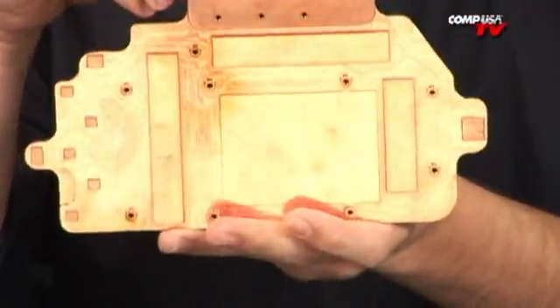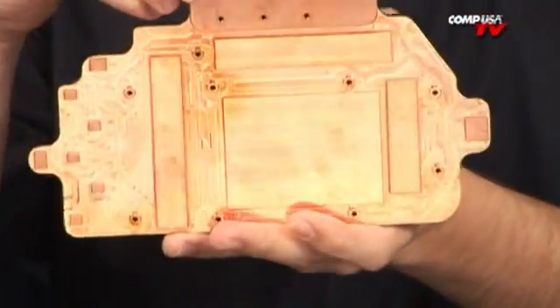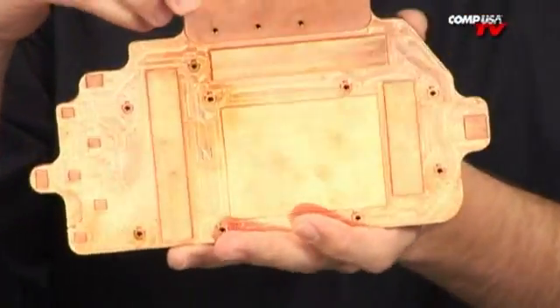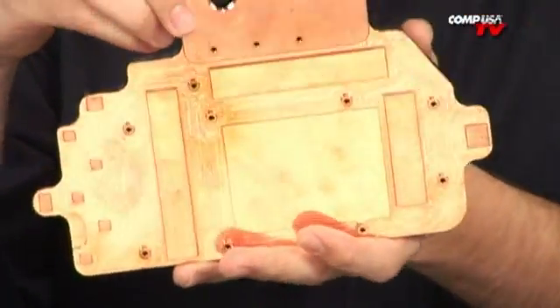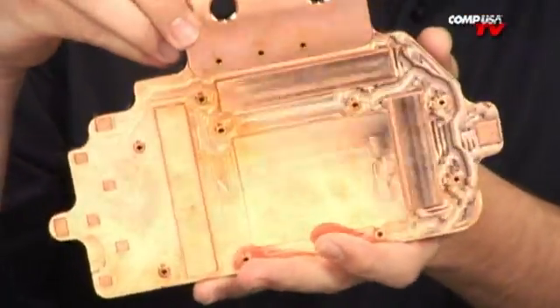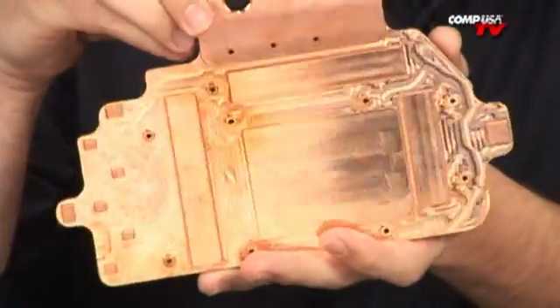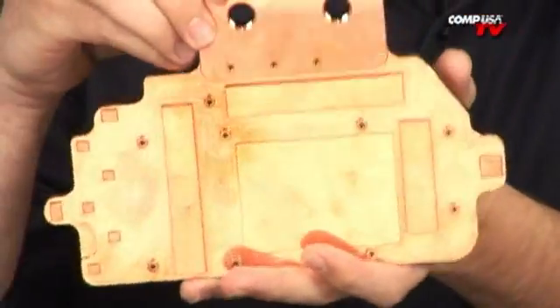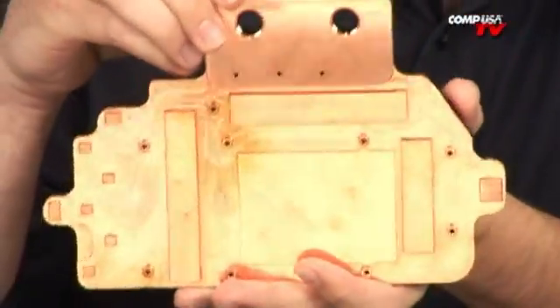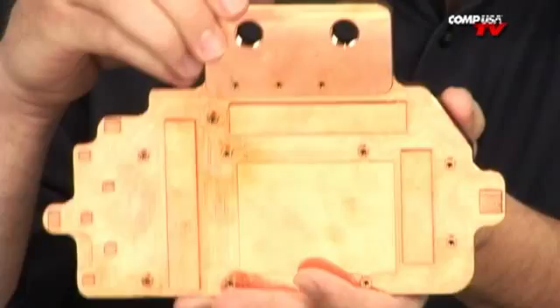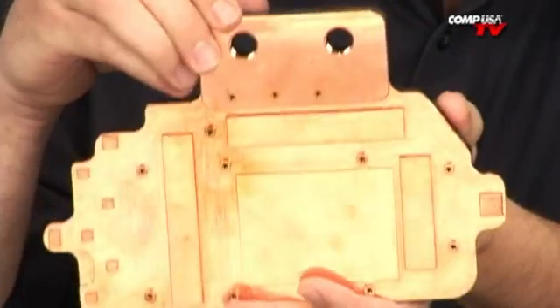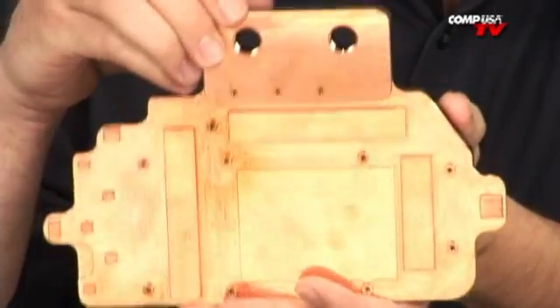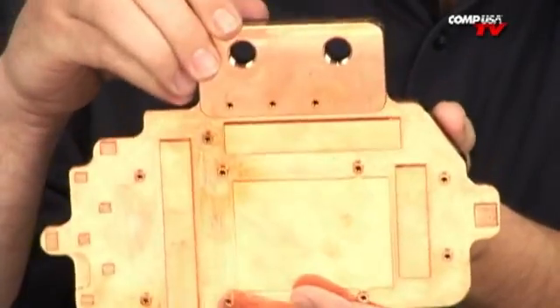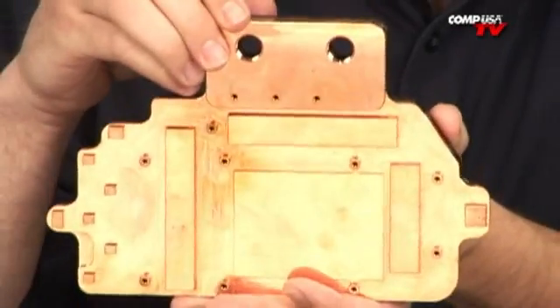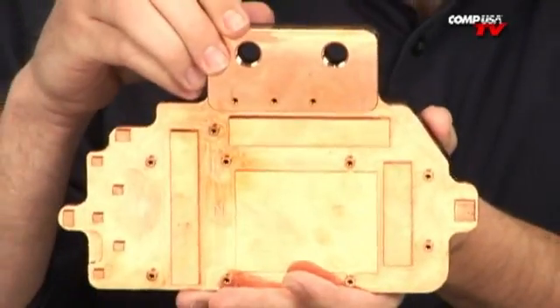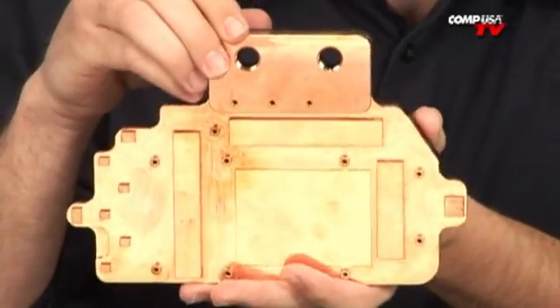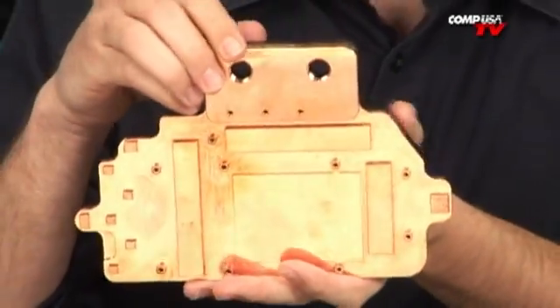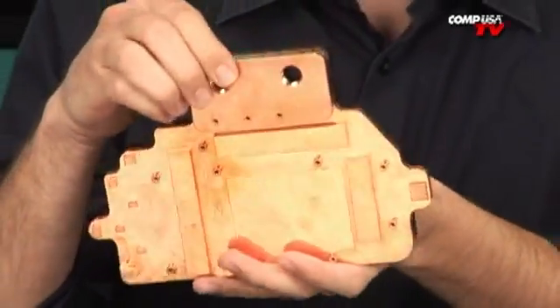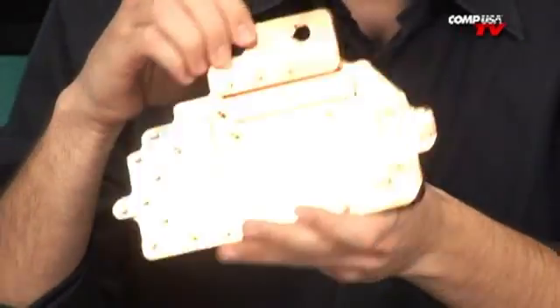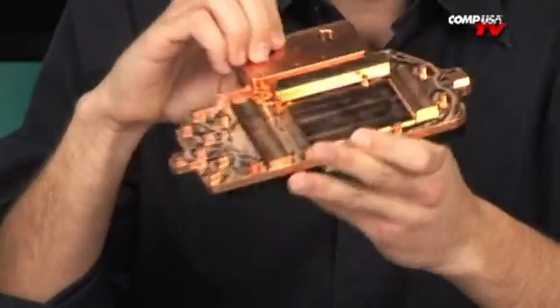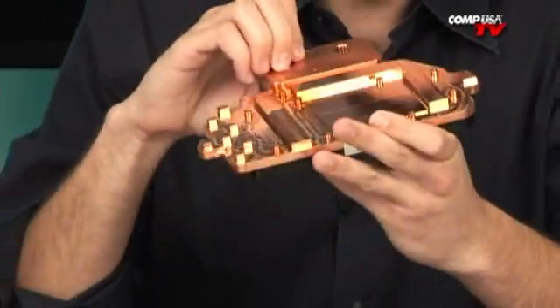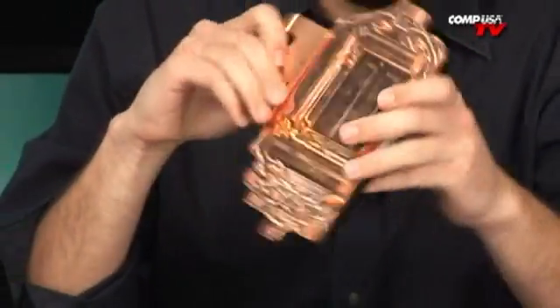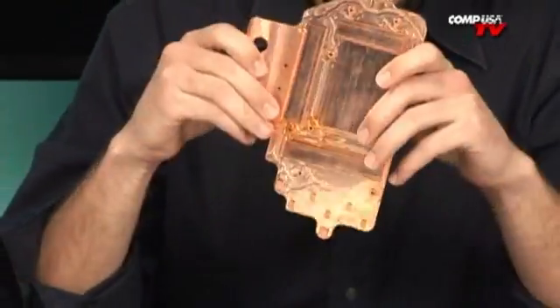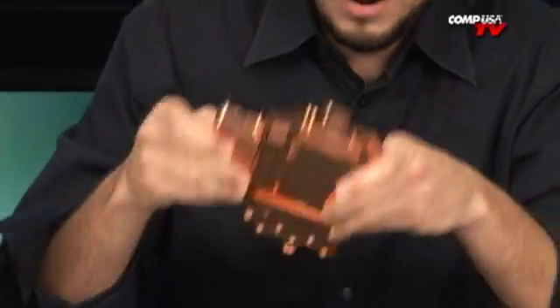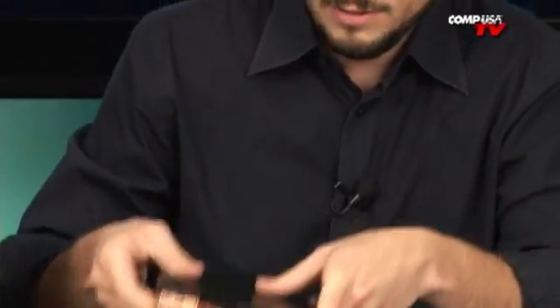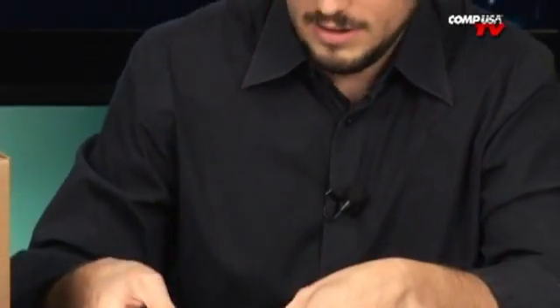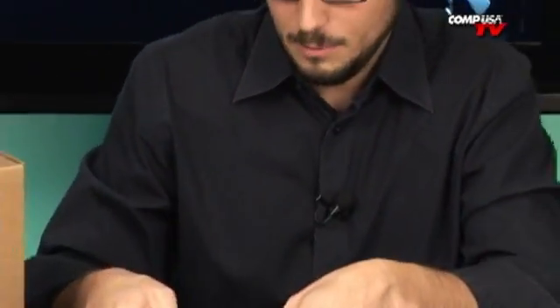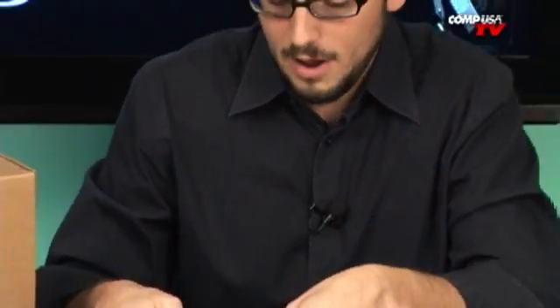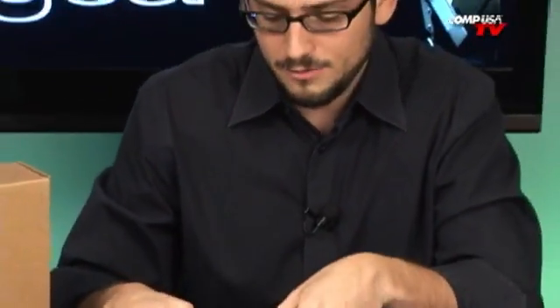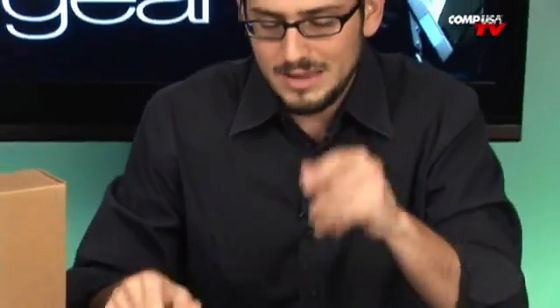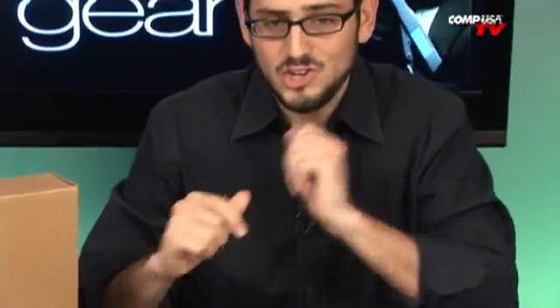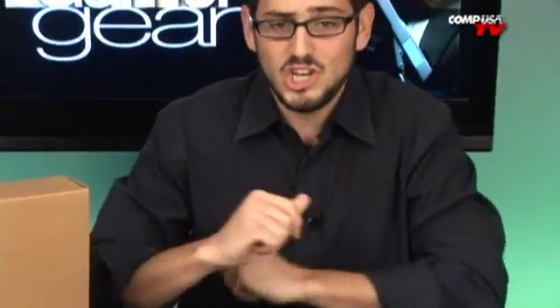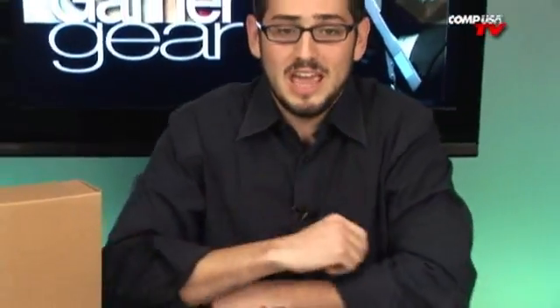It was really cool that they integrated that design, especially in something where no one's ever going to see it. So this is a very insane little product from EVGA.